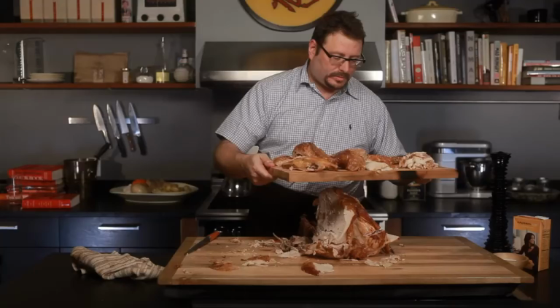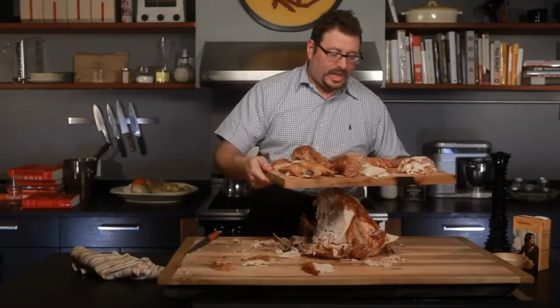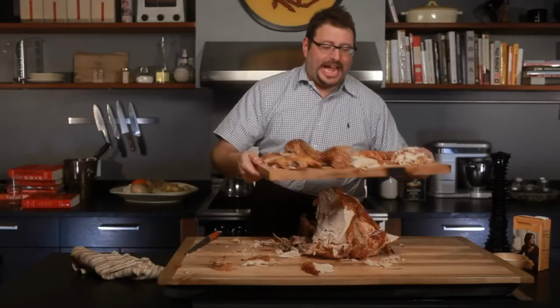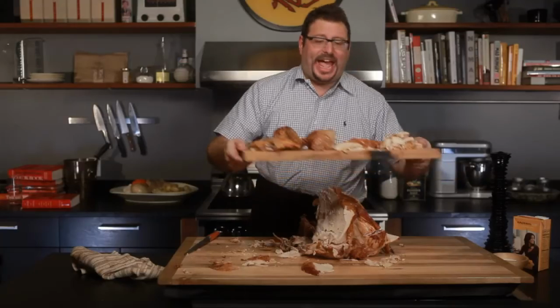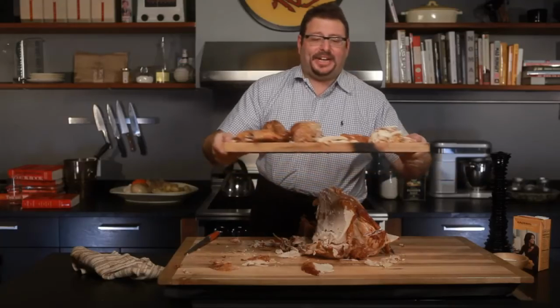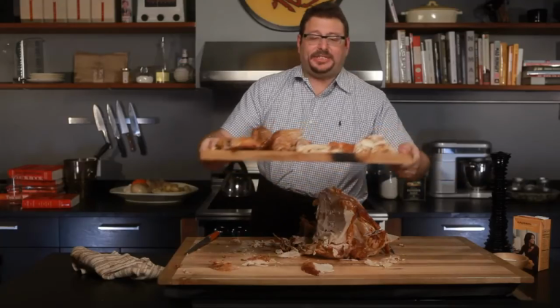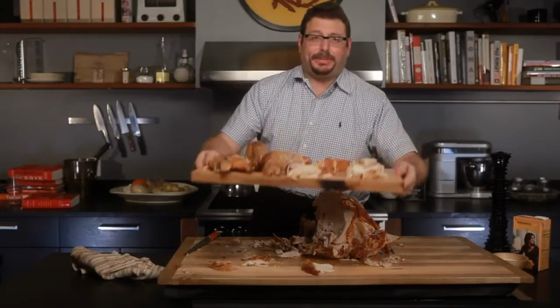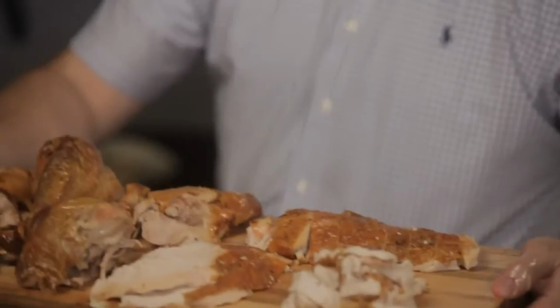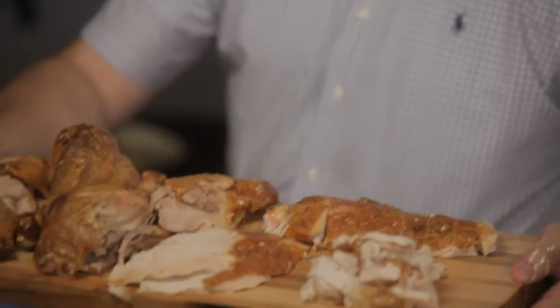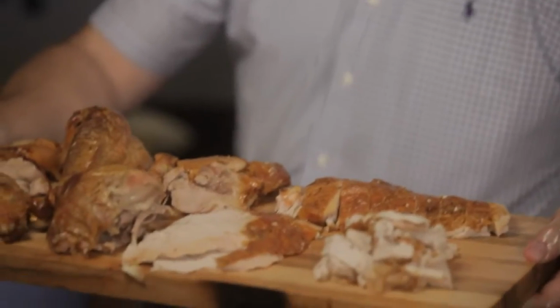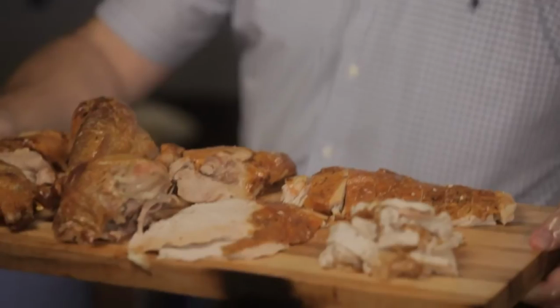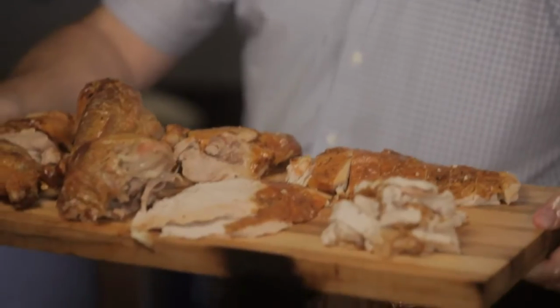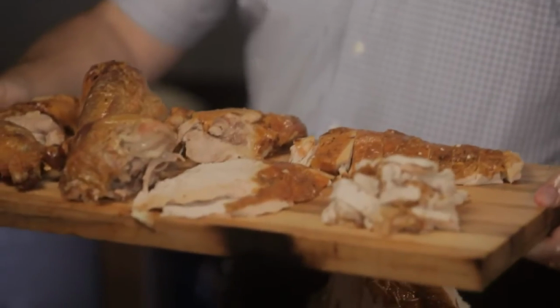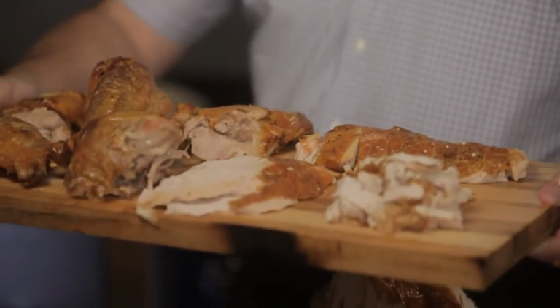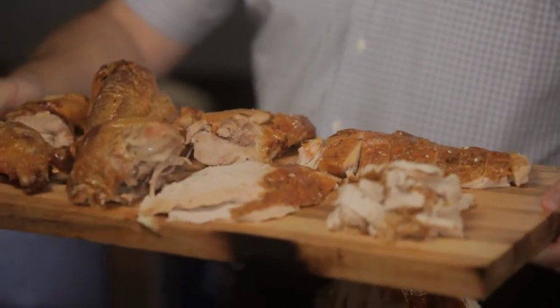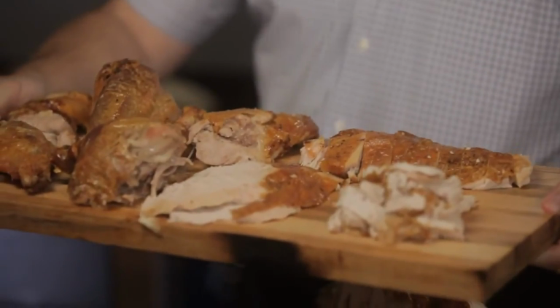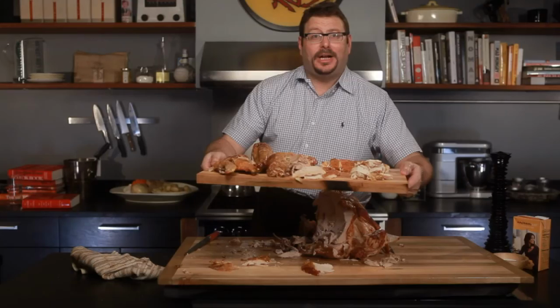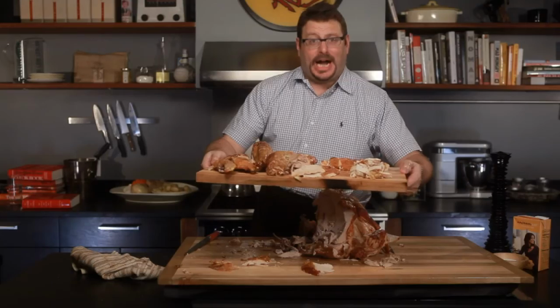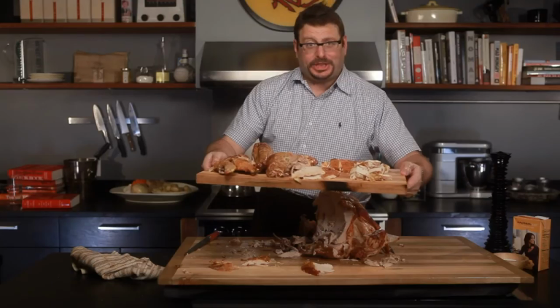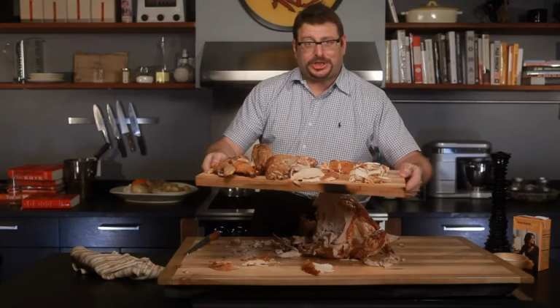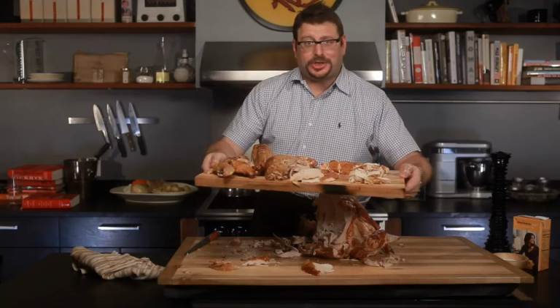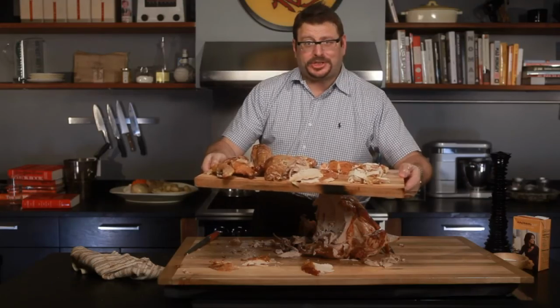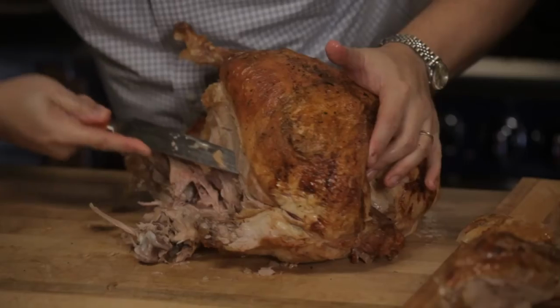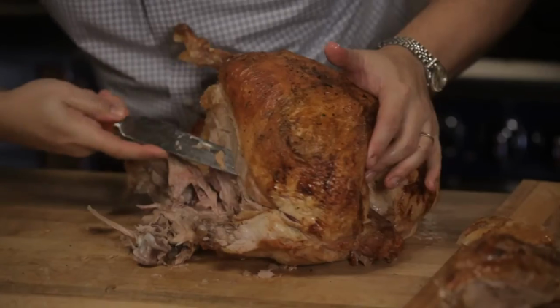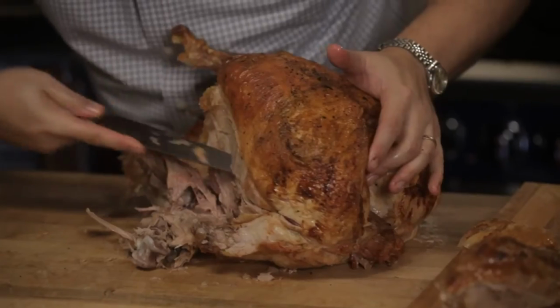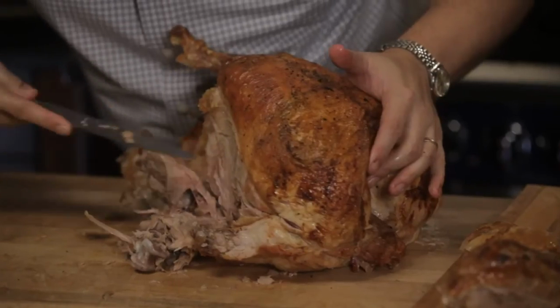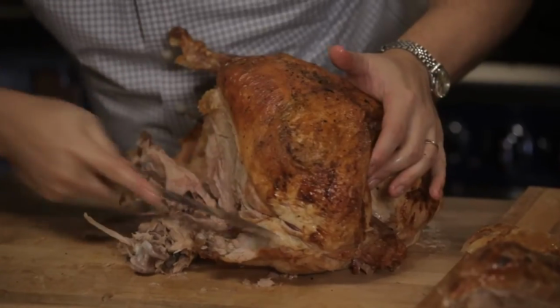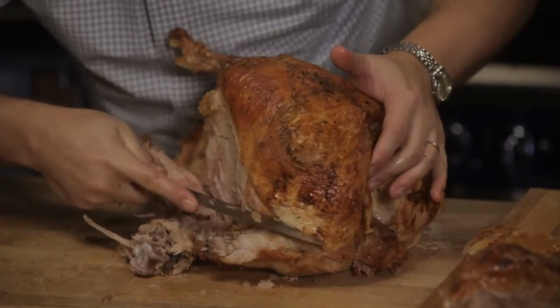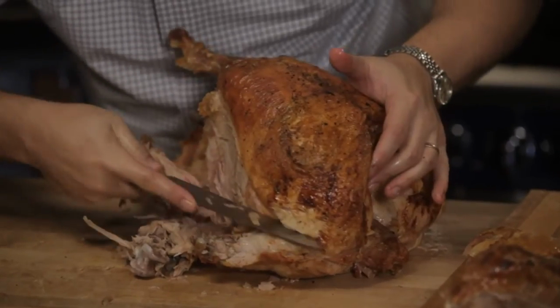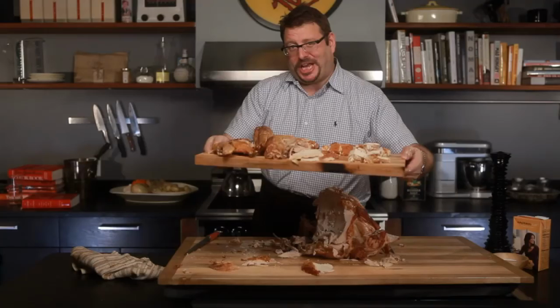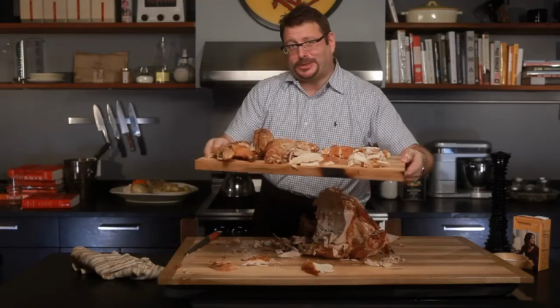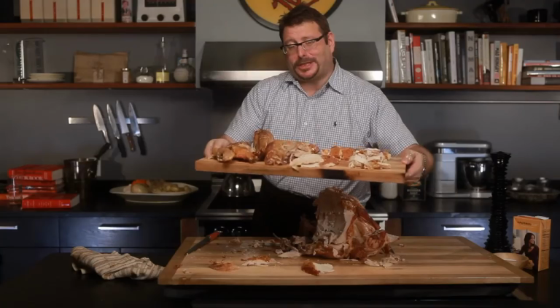And that is the plated turkey. I'm Josh Ozersky, and this is eHow.com.